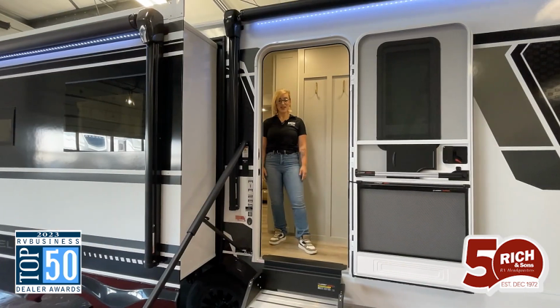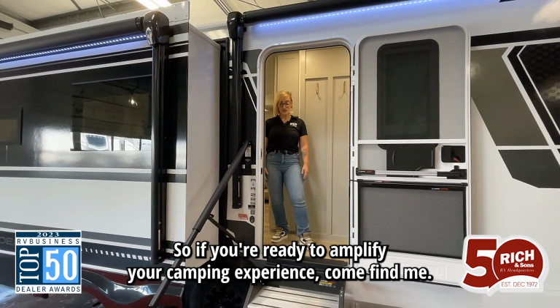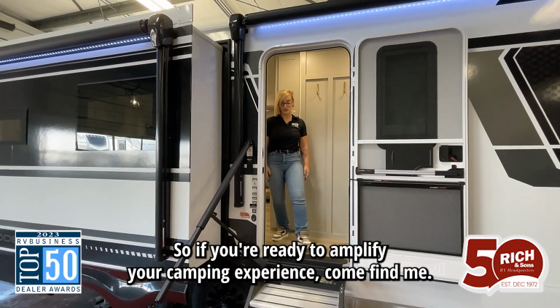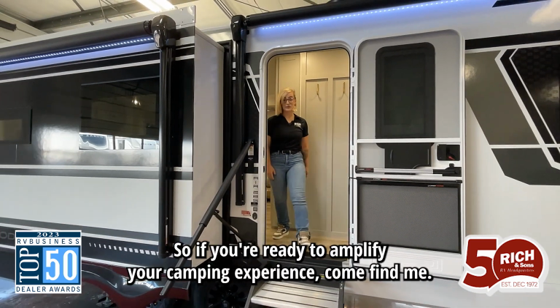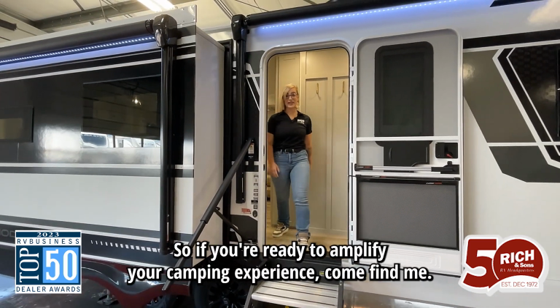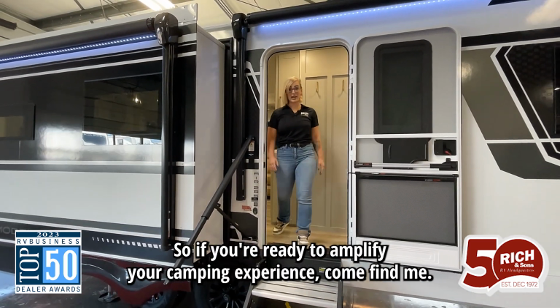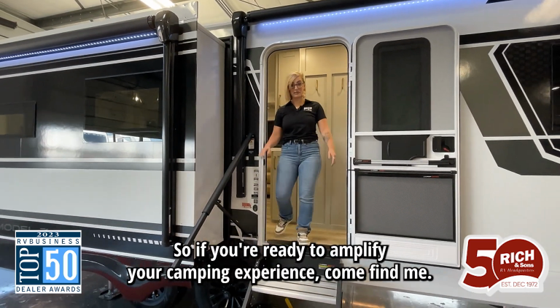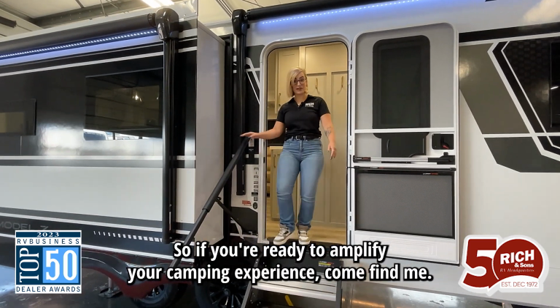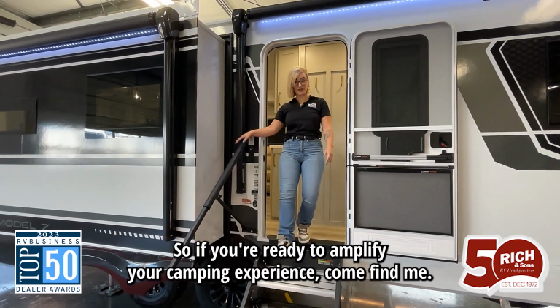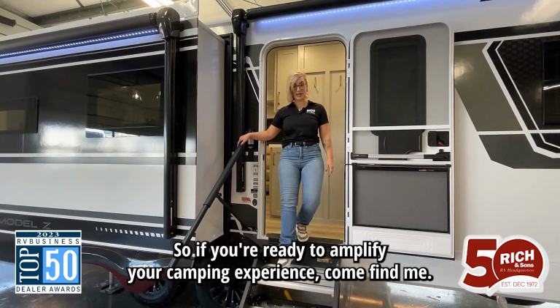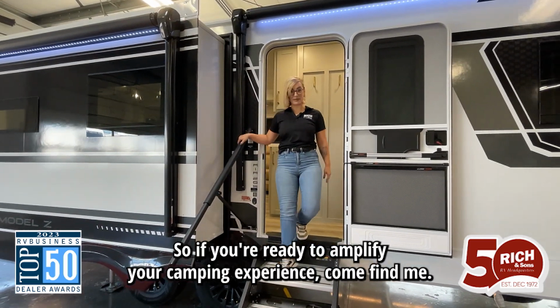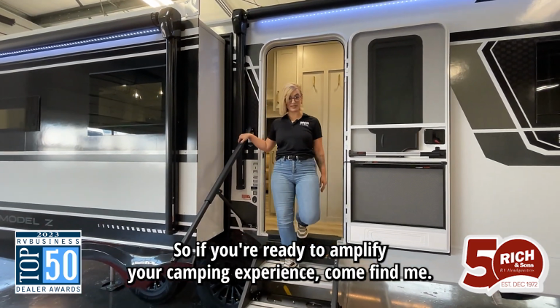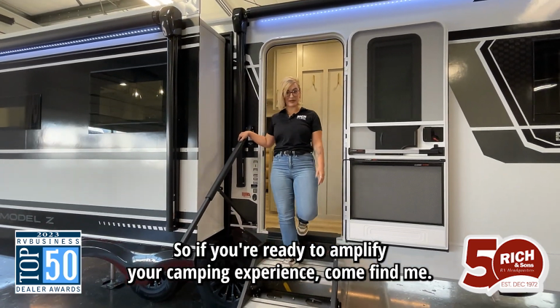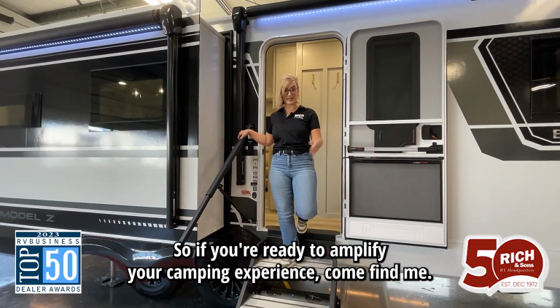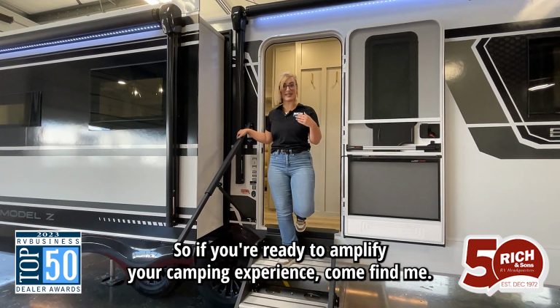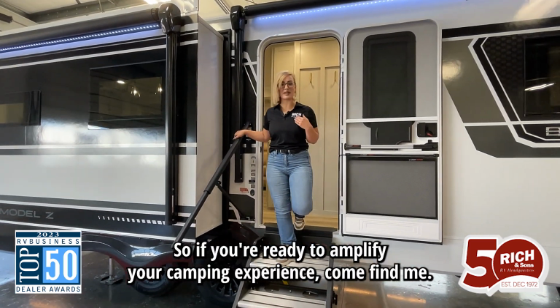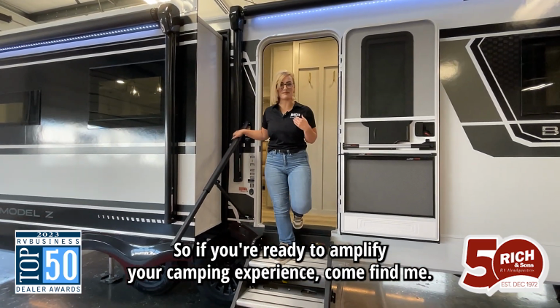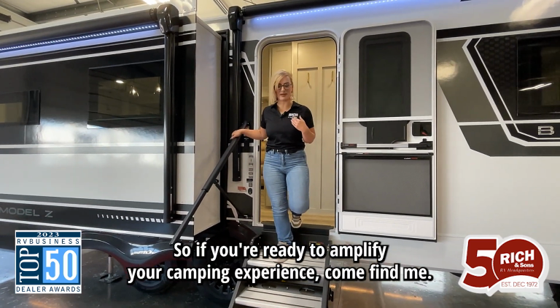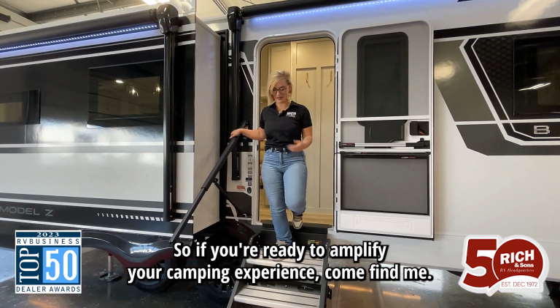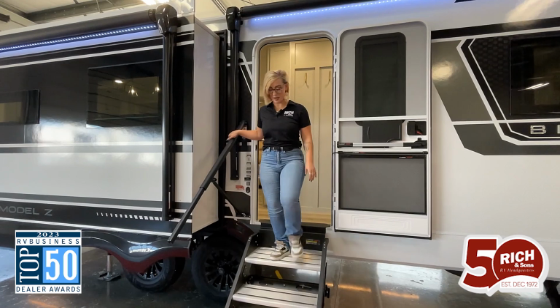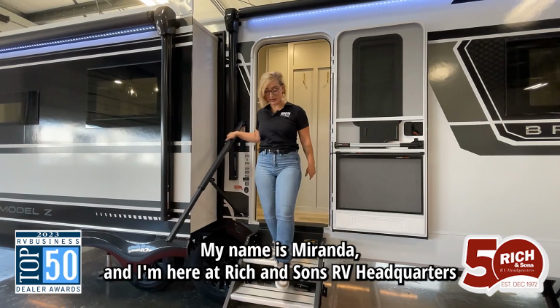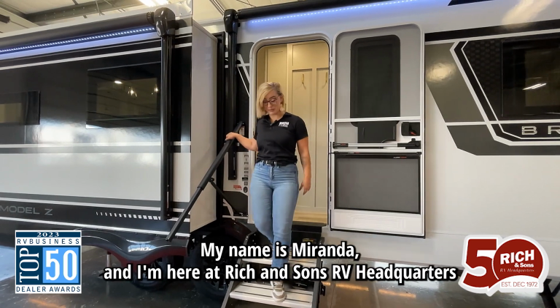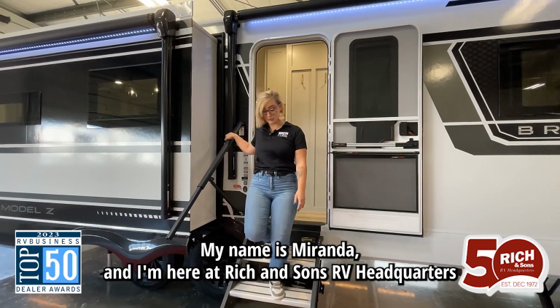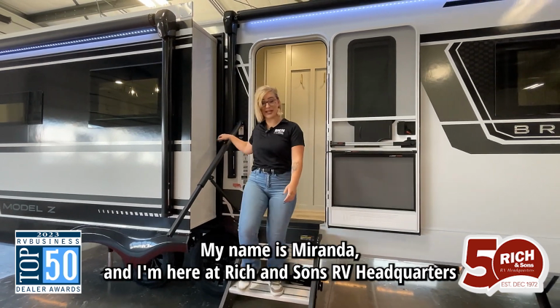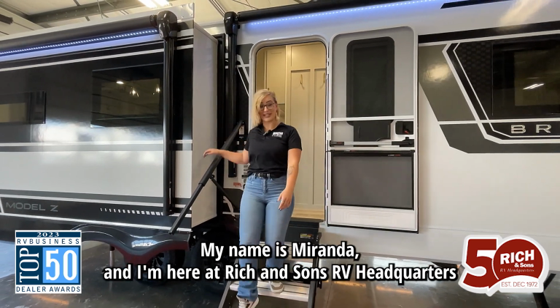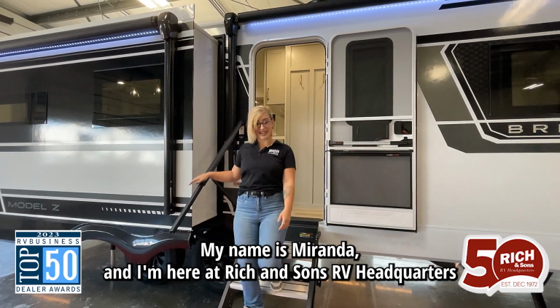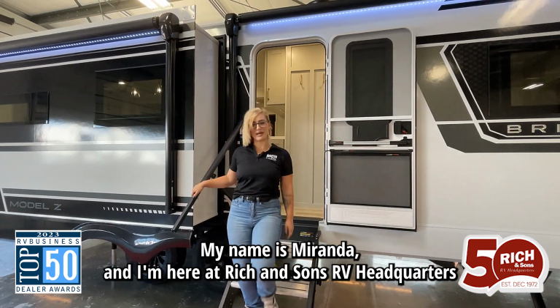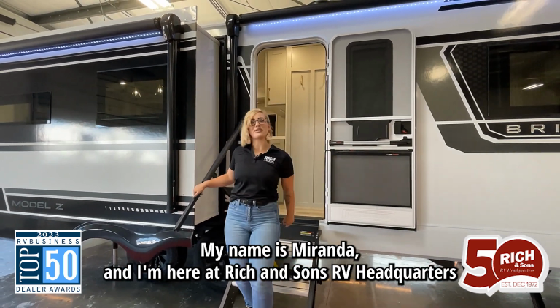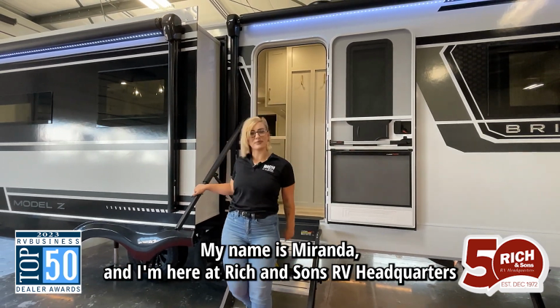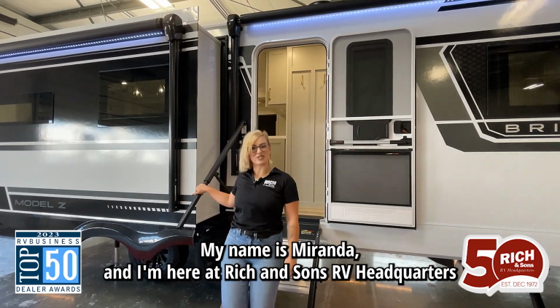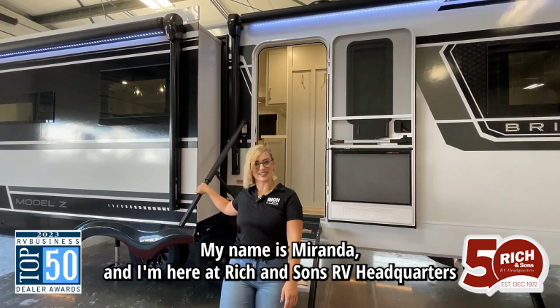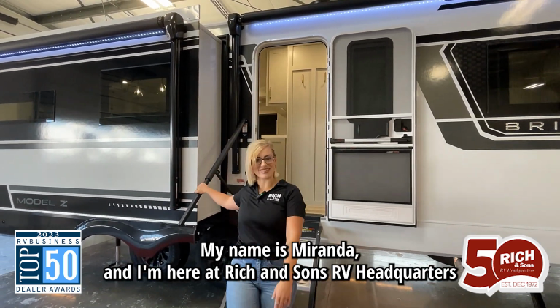So if you're ready to amplify your camping experience, come find me. My name is Miranda and I'm here at Rich and Sons.